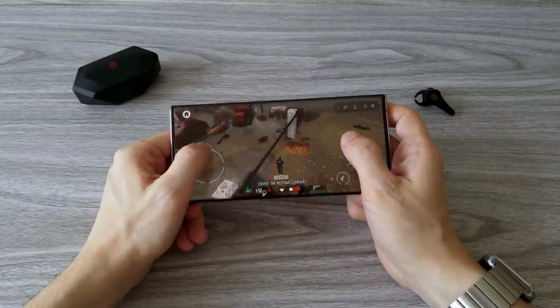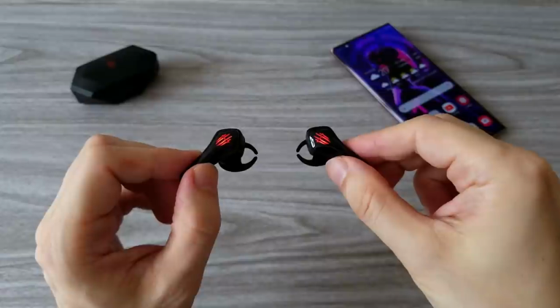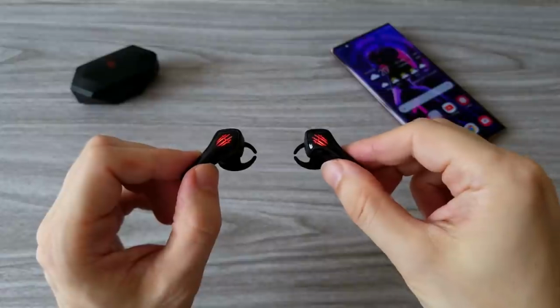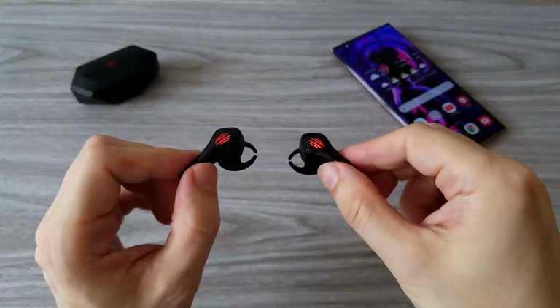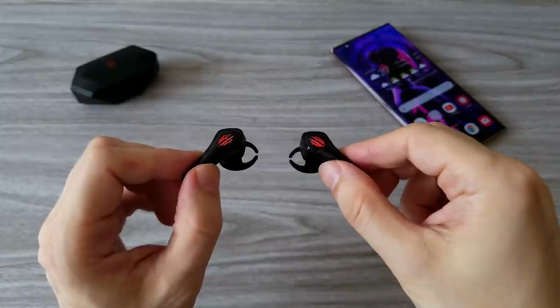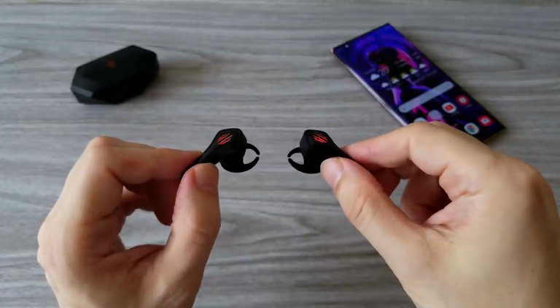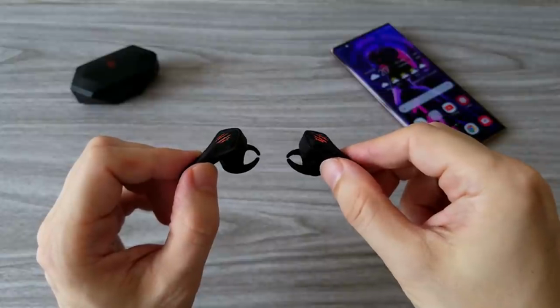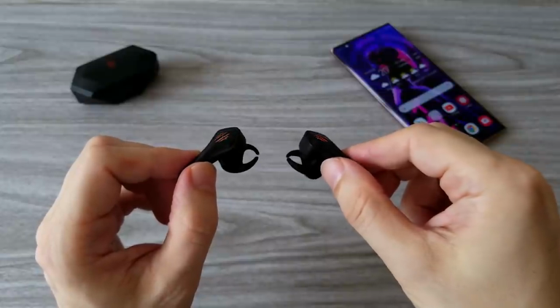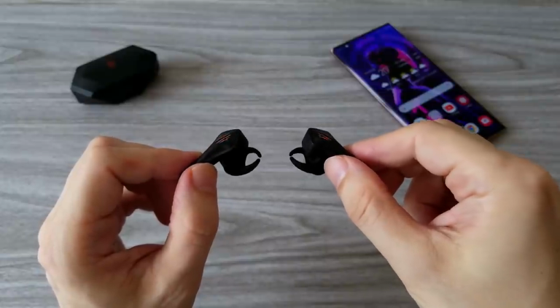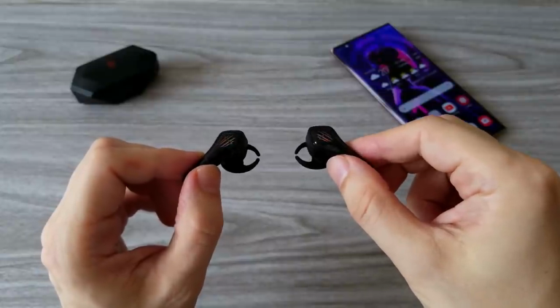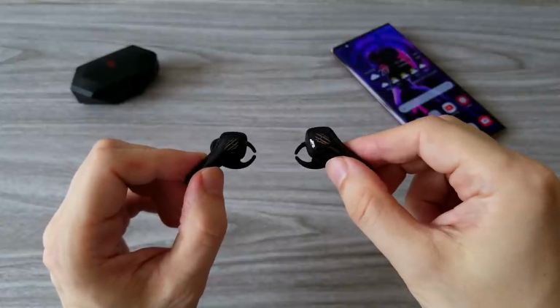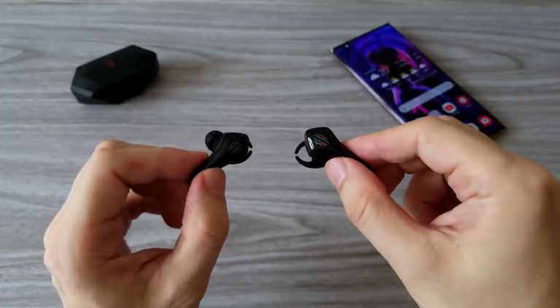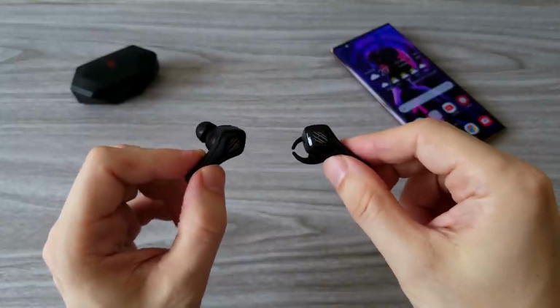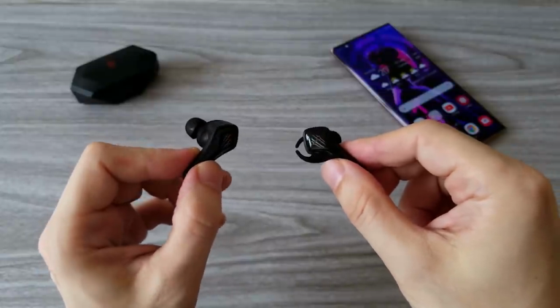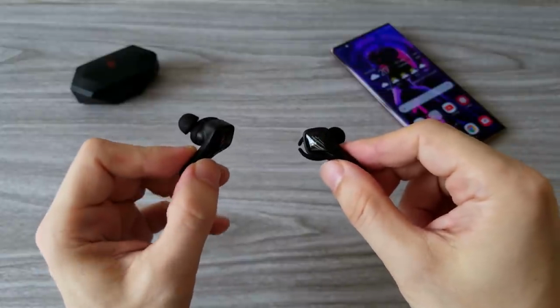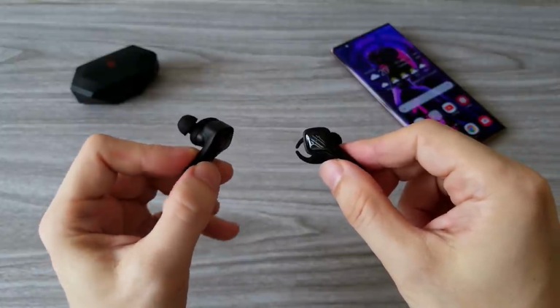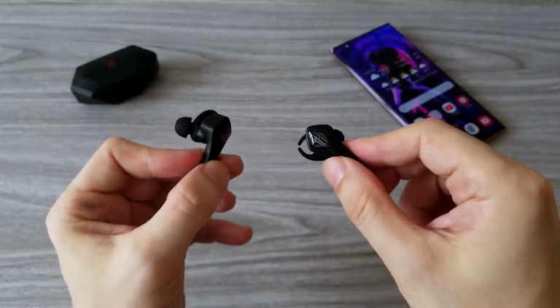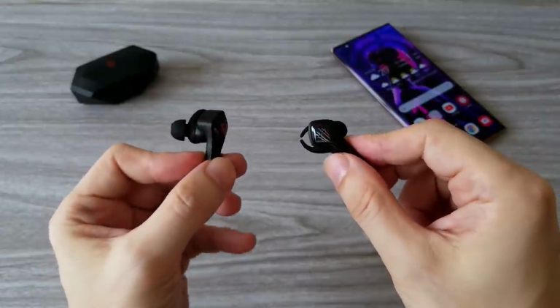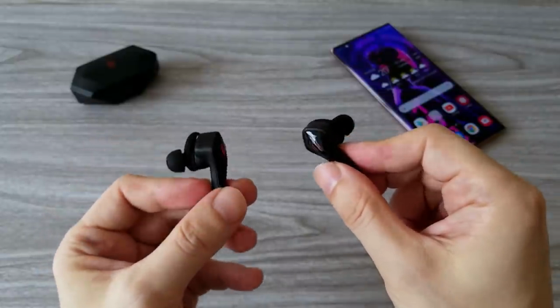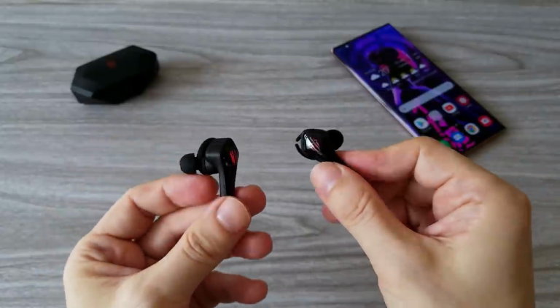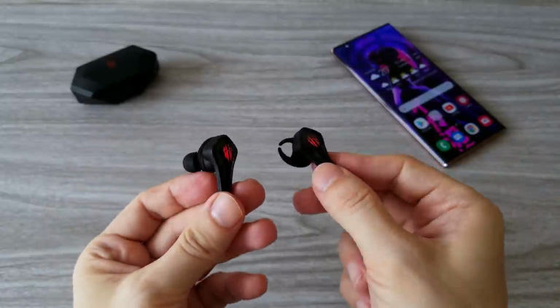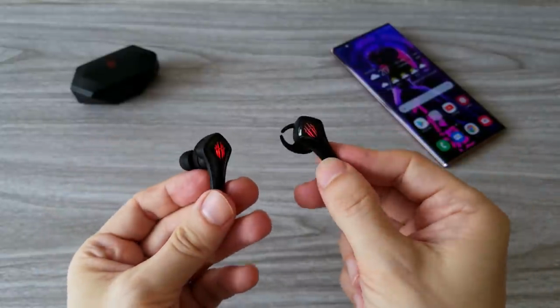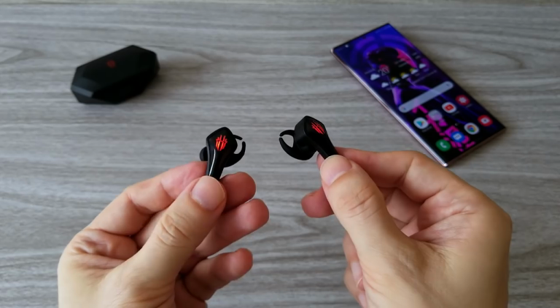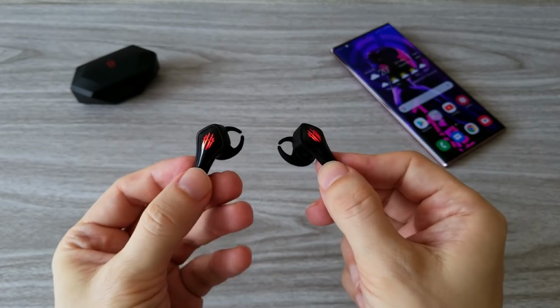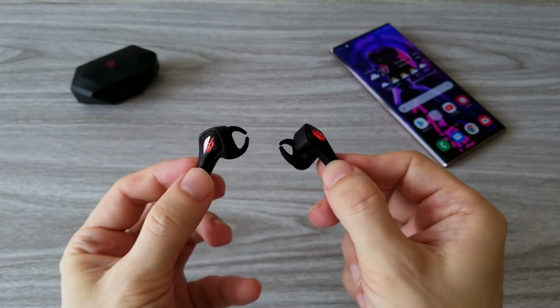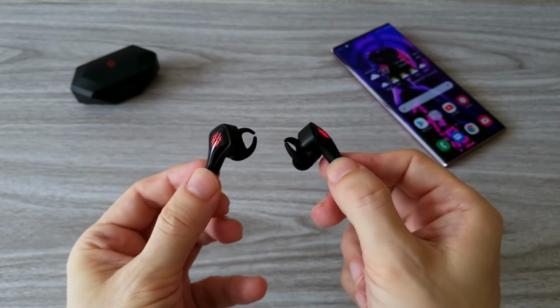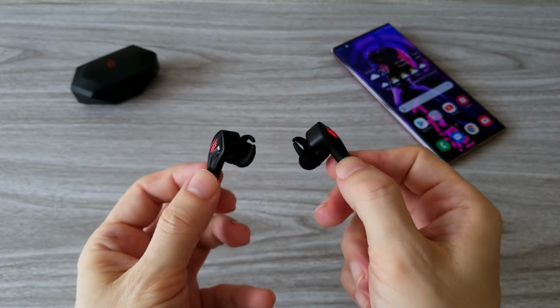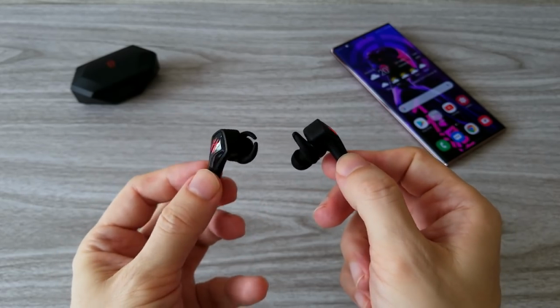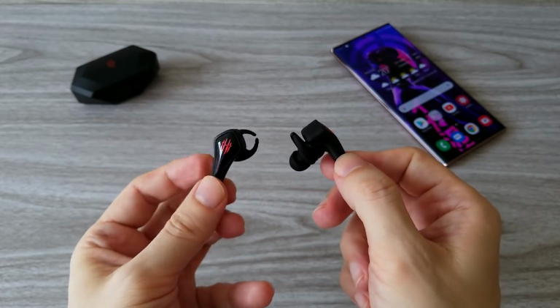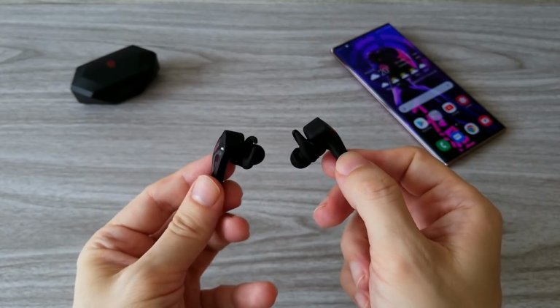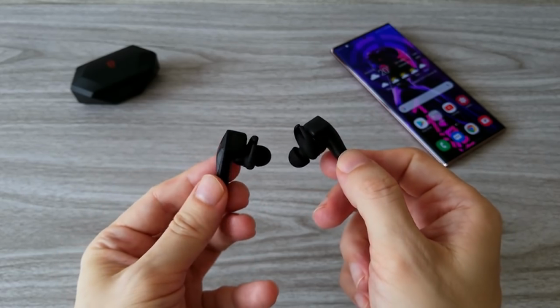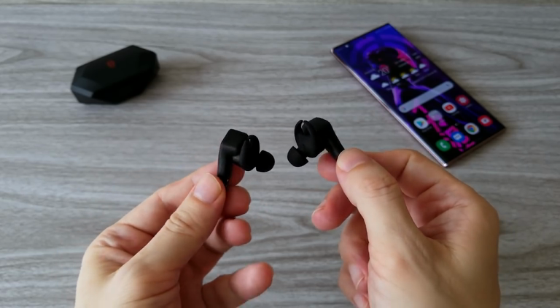I think Red Magic did a good job designing the Cyberpods. From the charging case to the earbuds themselves, they look pretty cool.